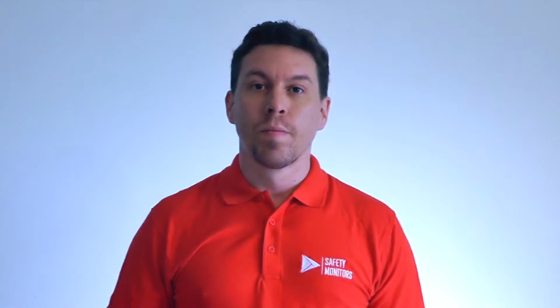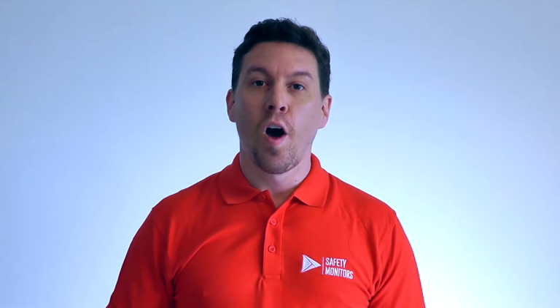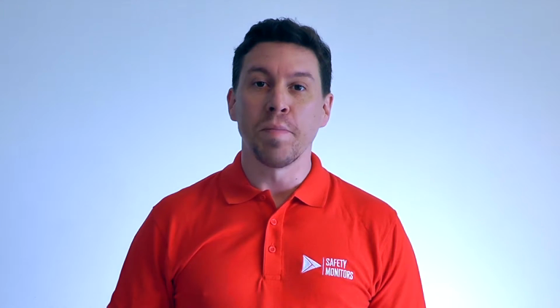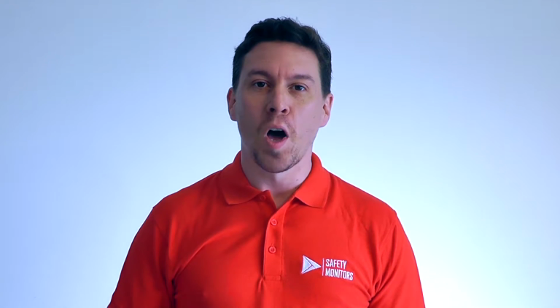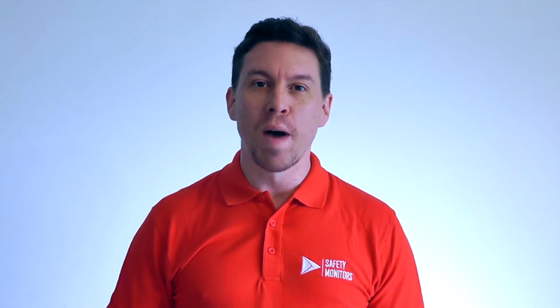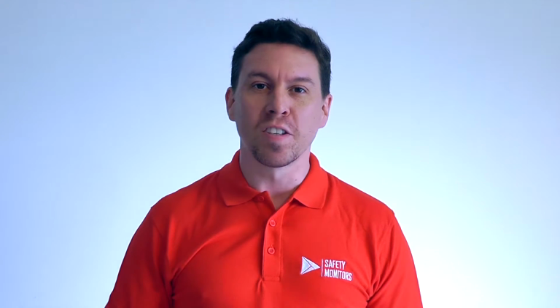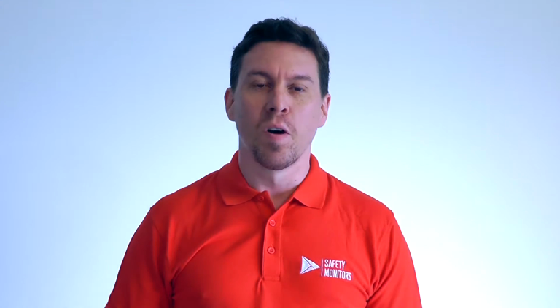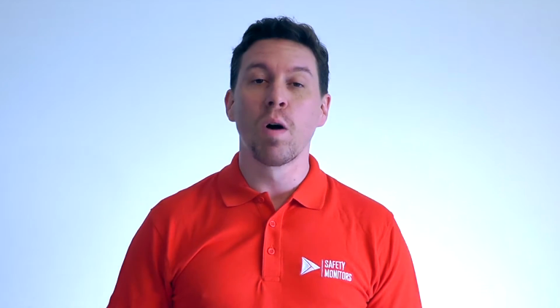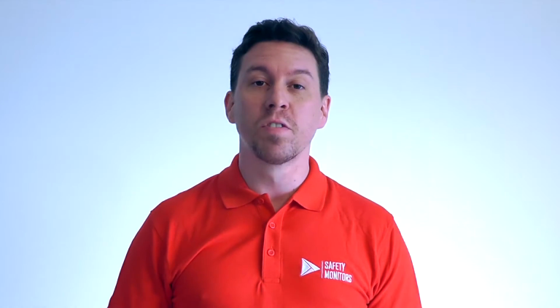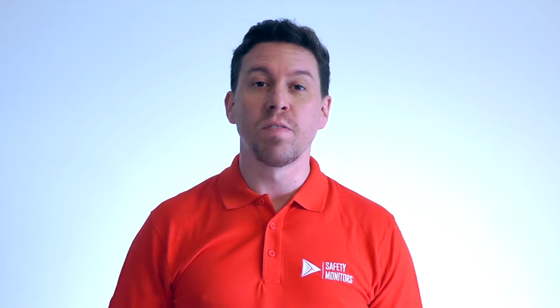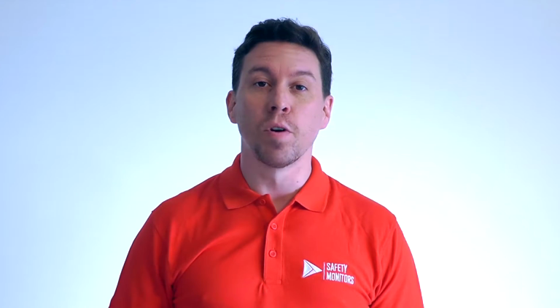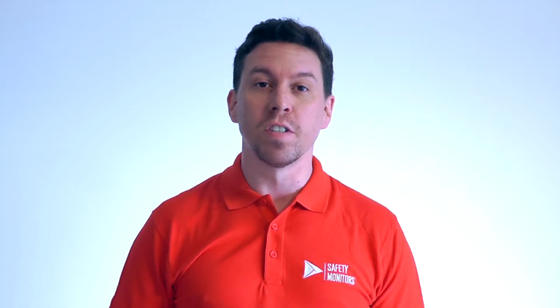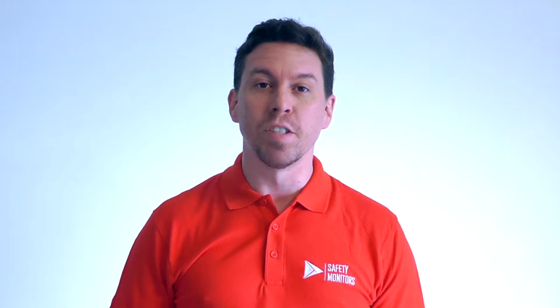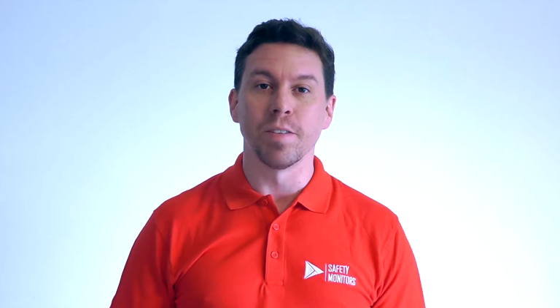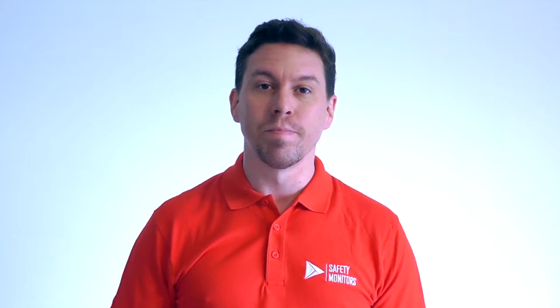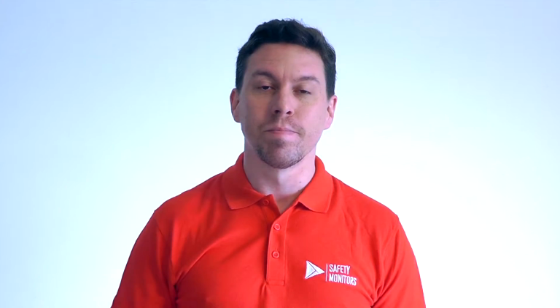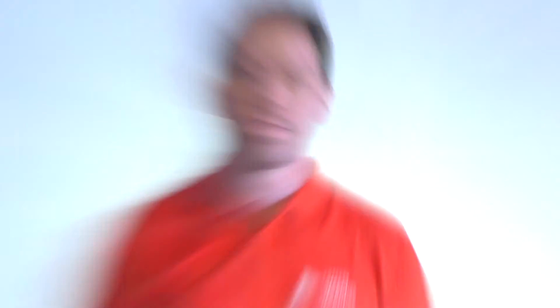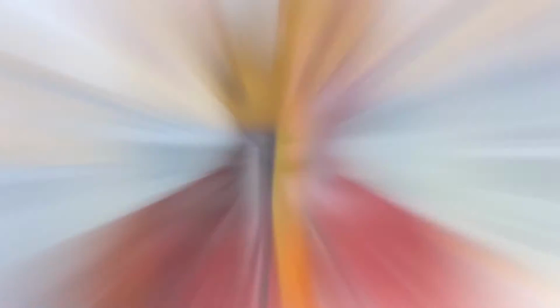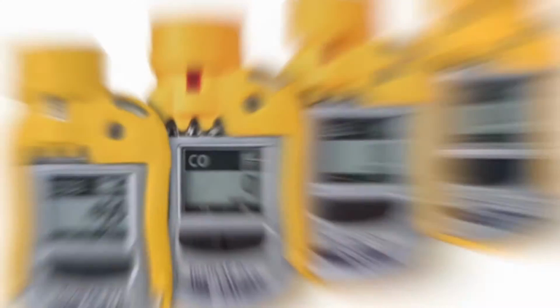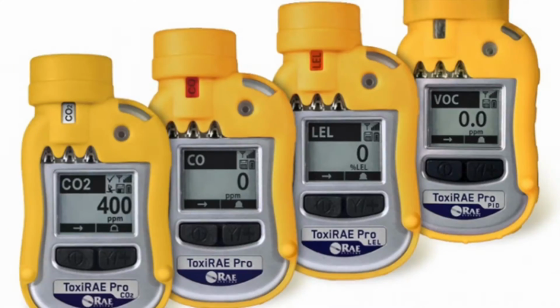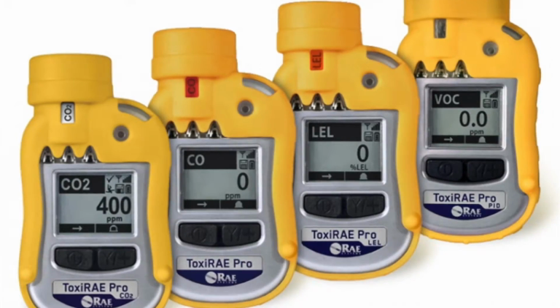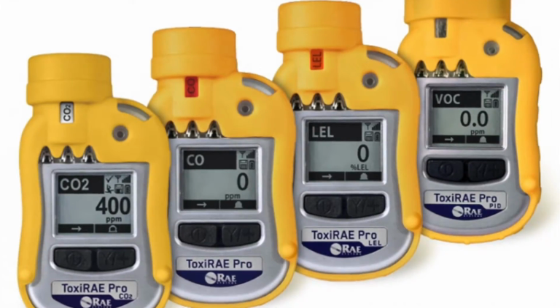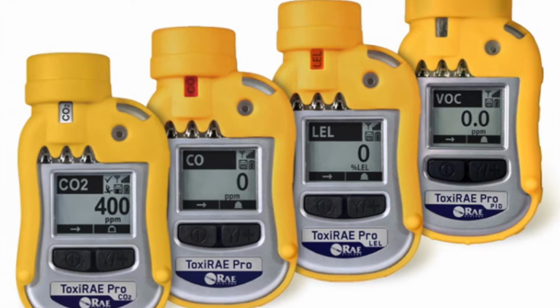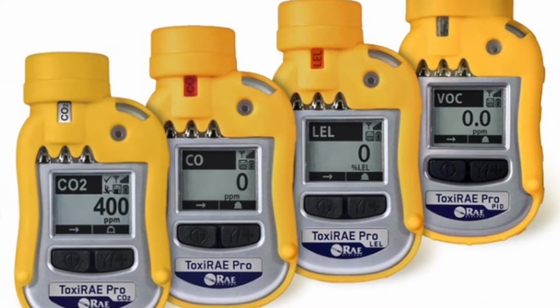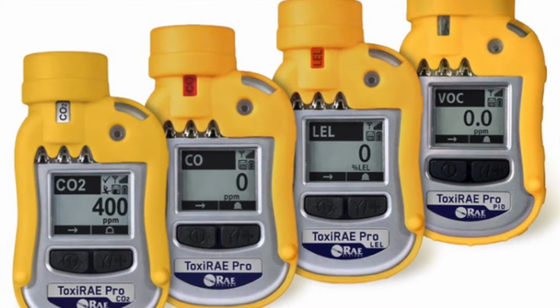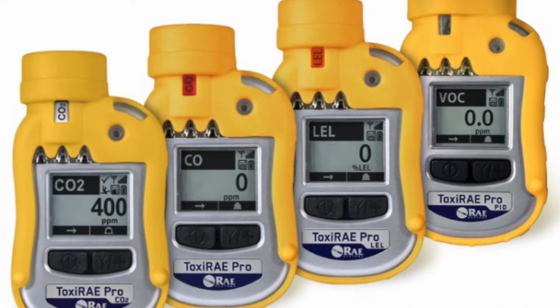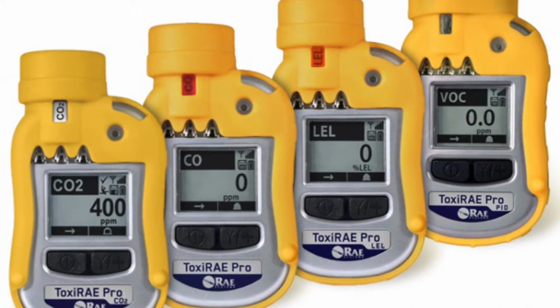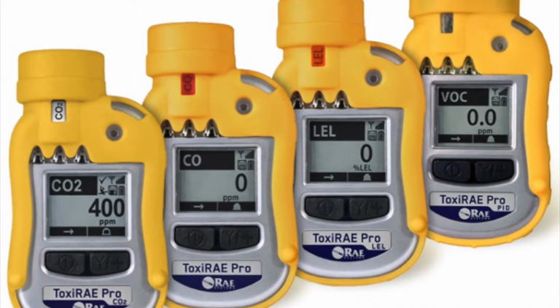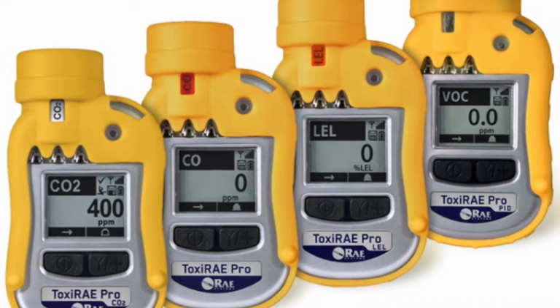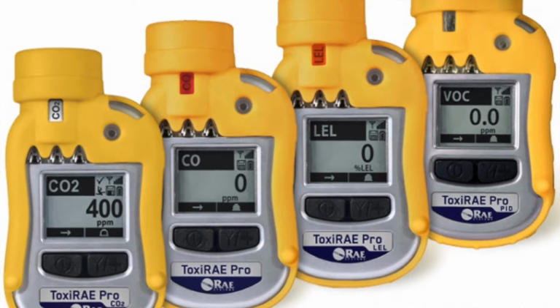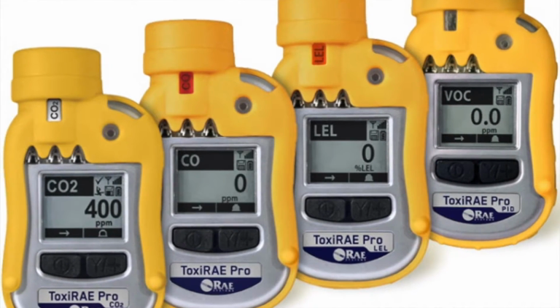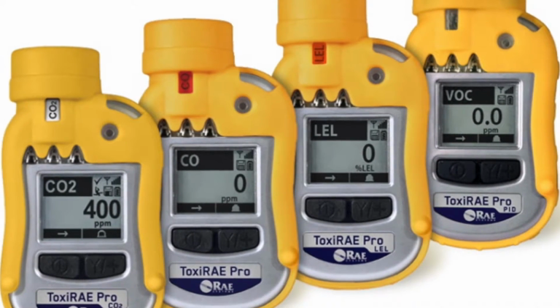Hi, I'm Alex and welcome to Safety Monitors Limited and welcome to our introduction to the Toxirade Pro range of single gas instruments.